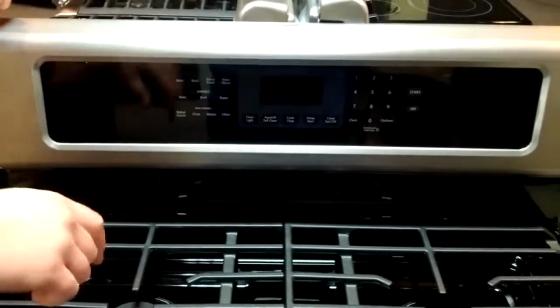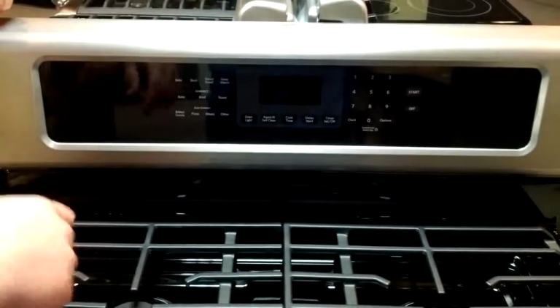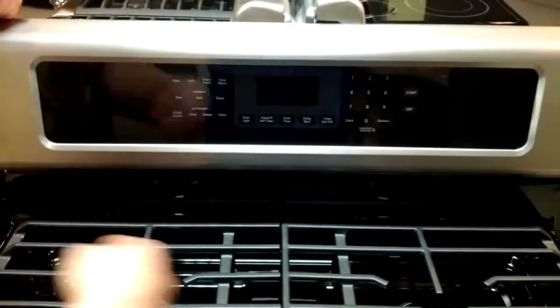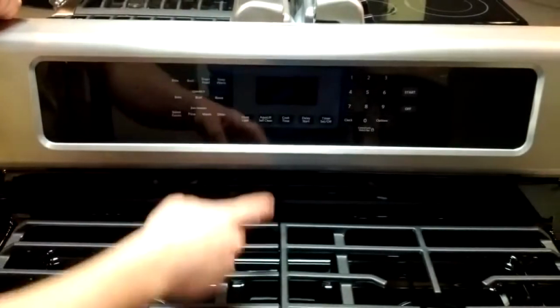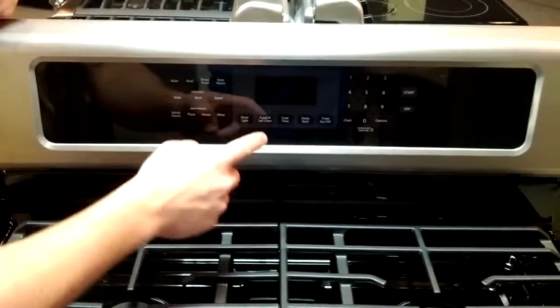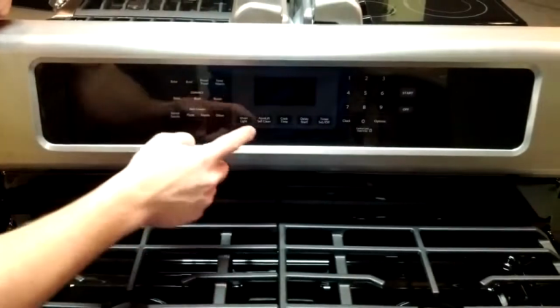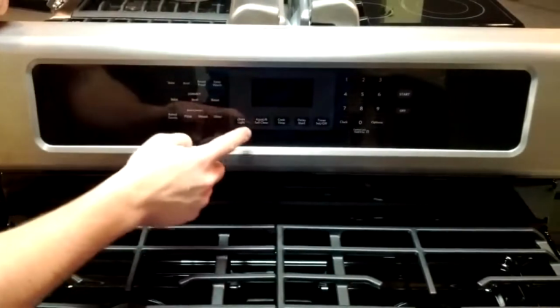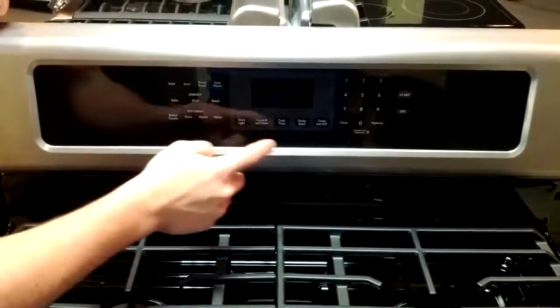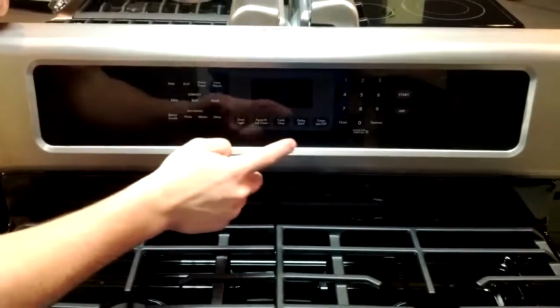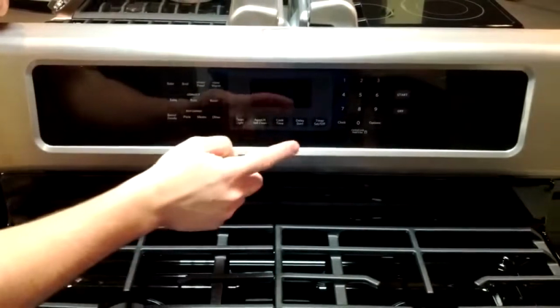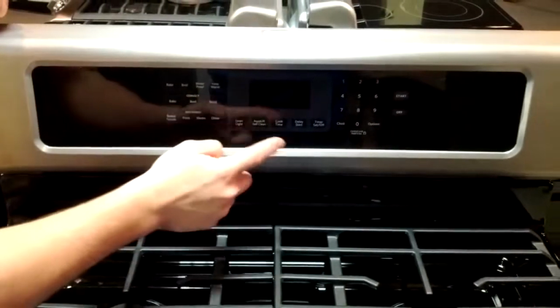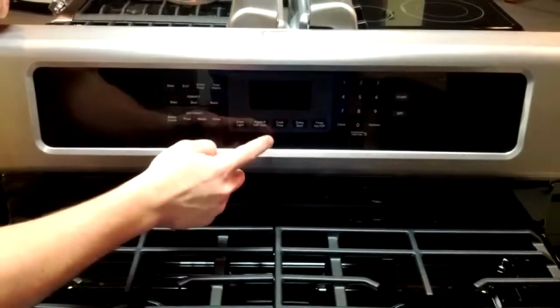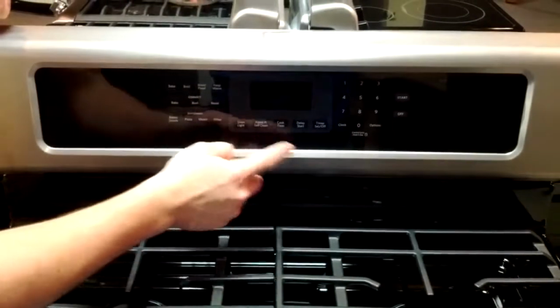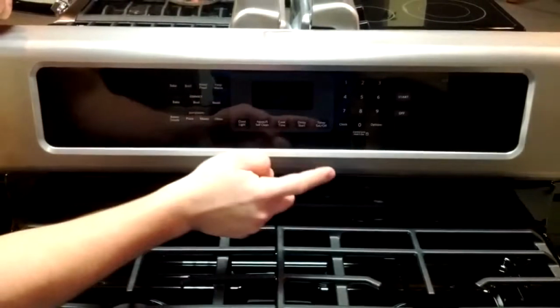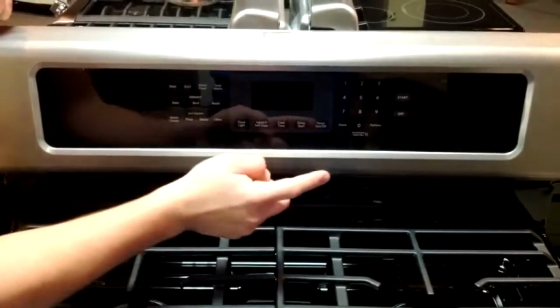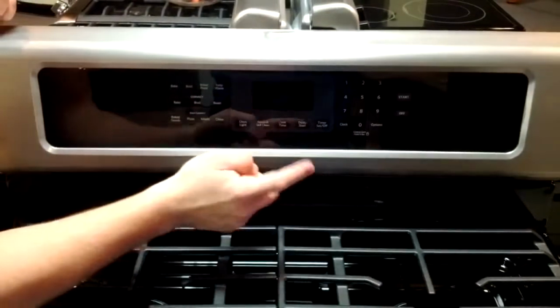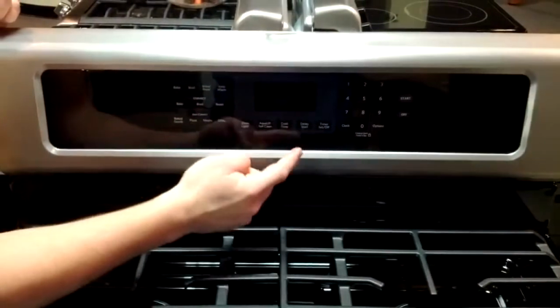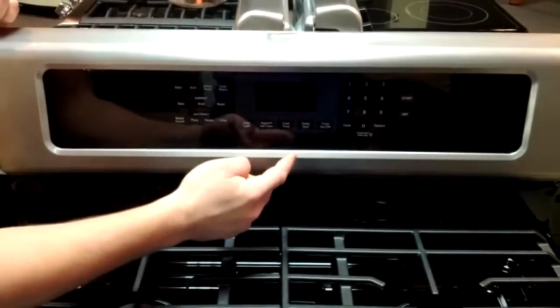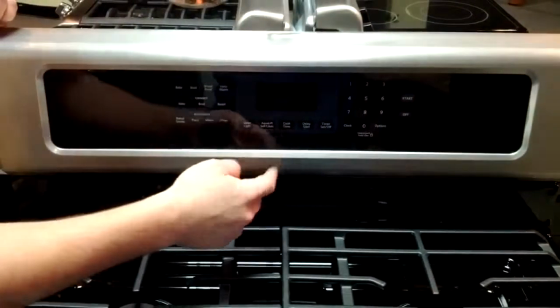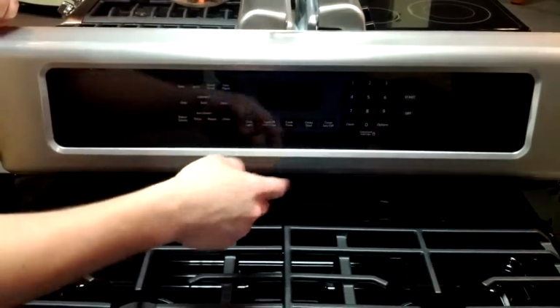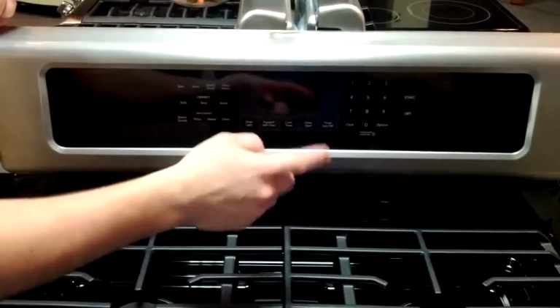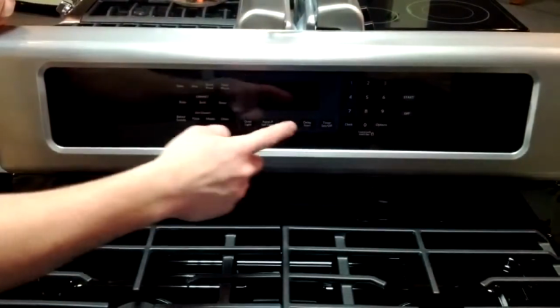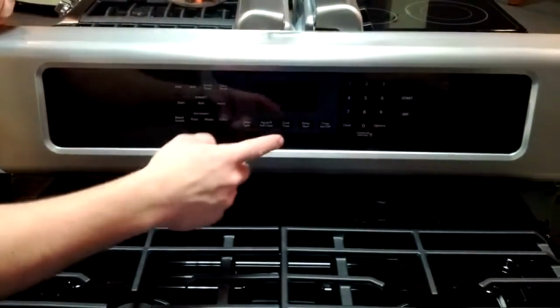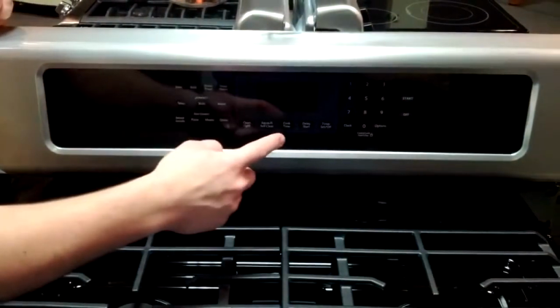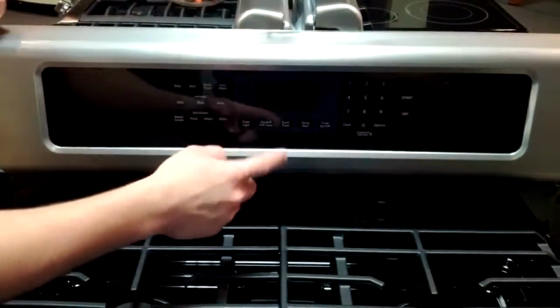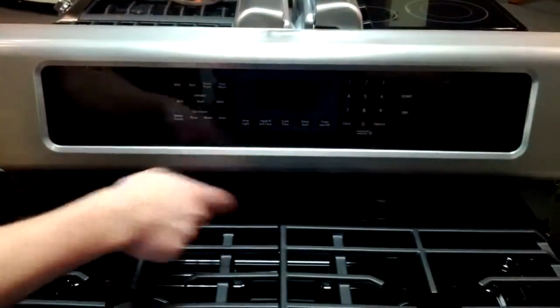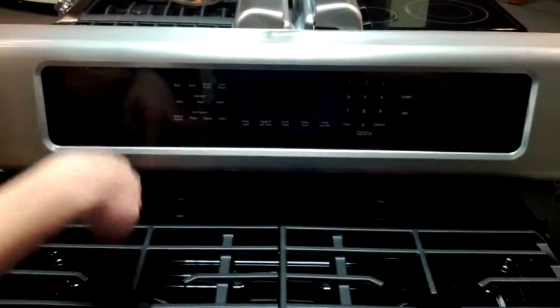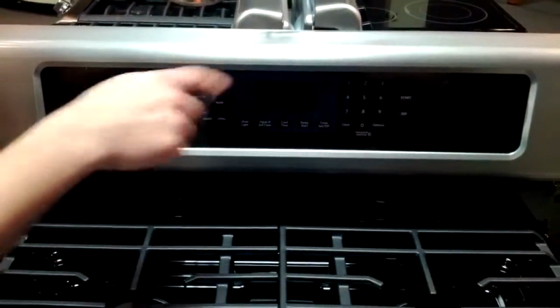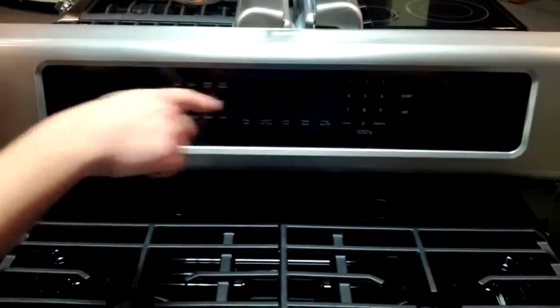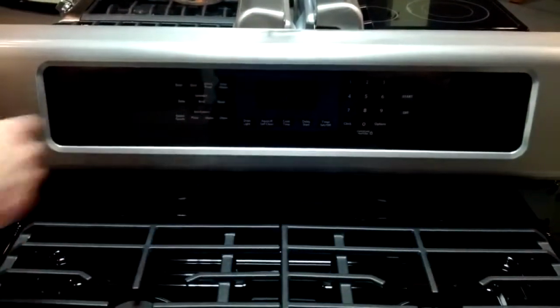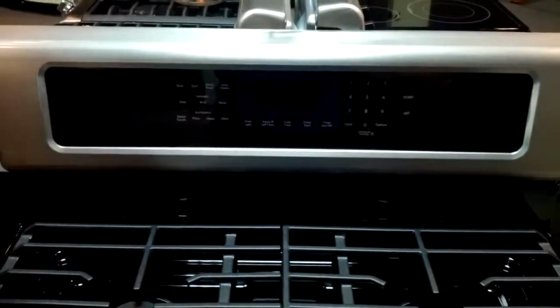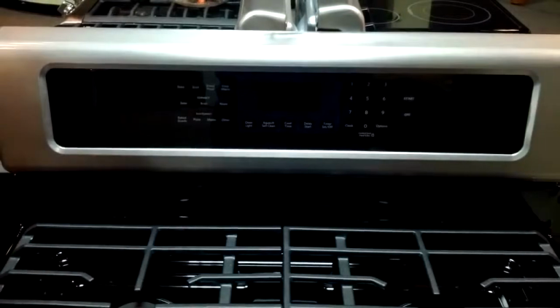You have an oven light, self-cleaning, cook time, delay start, and a timer.